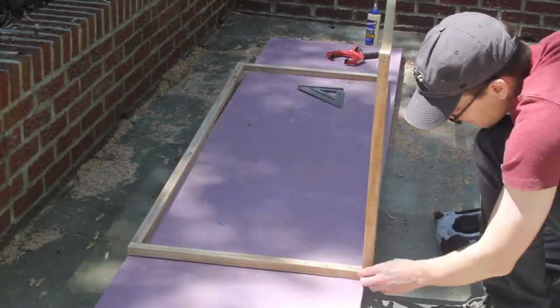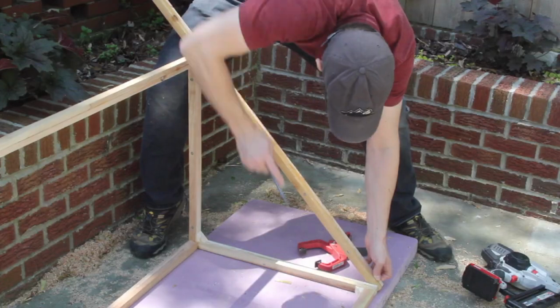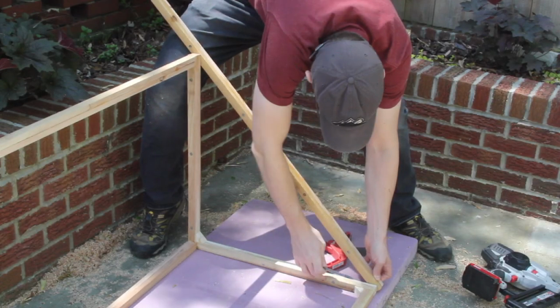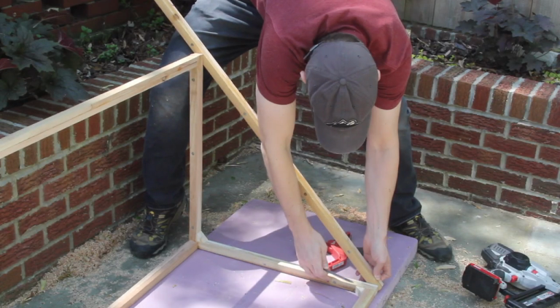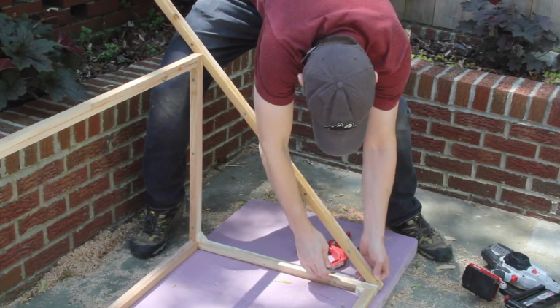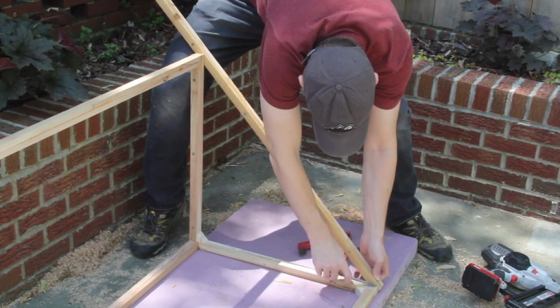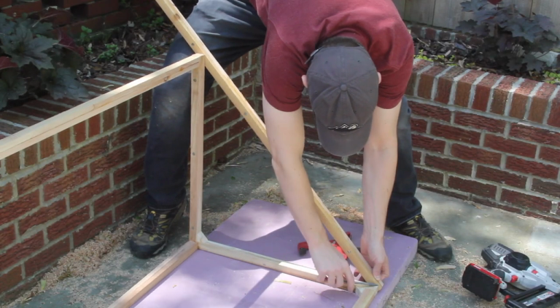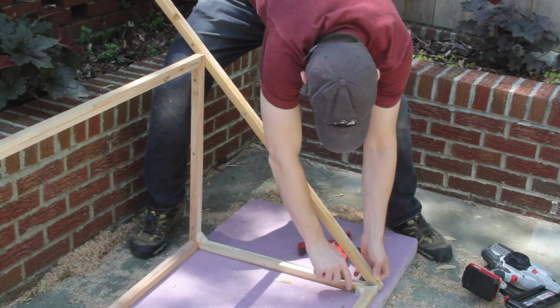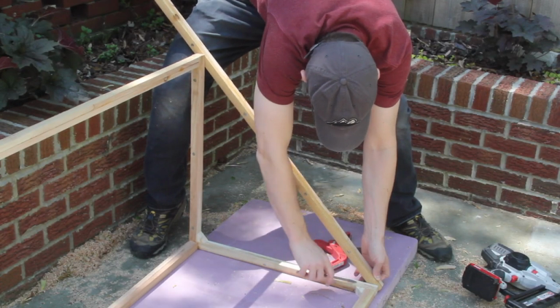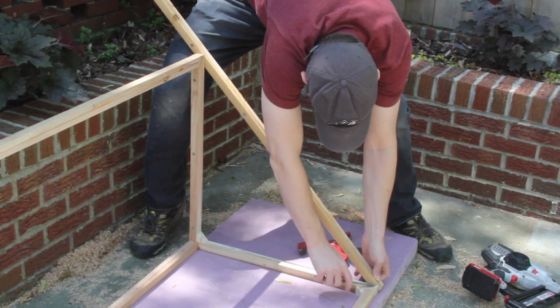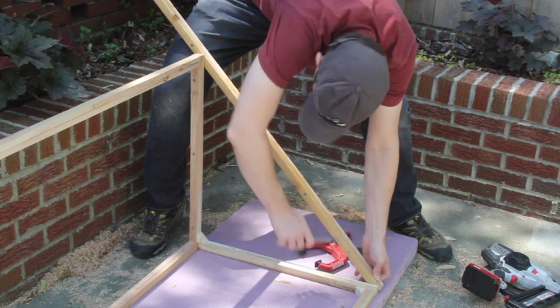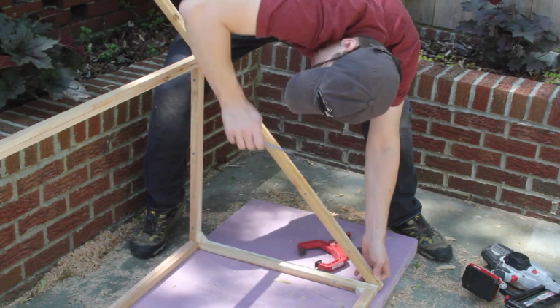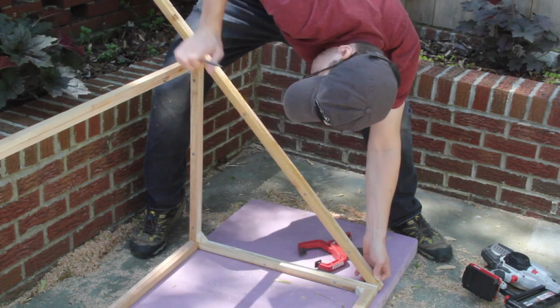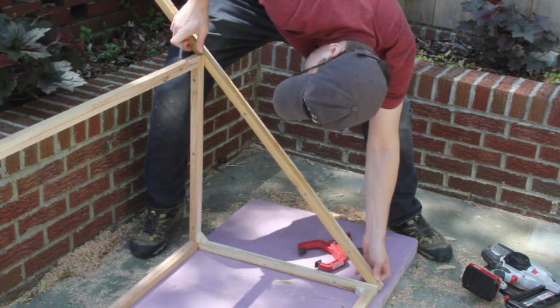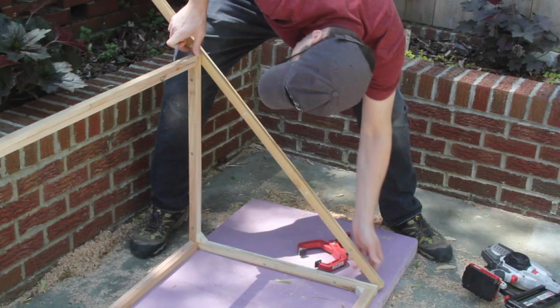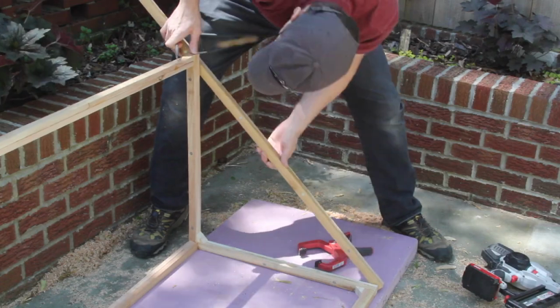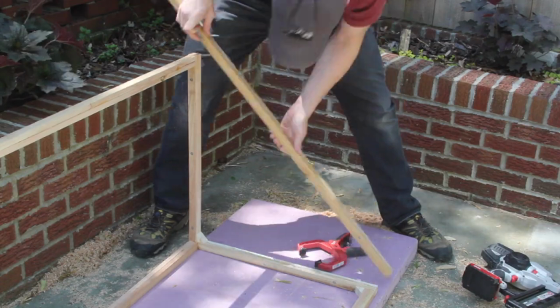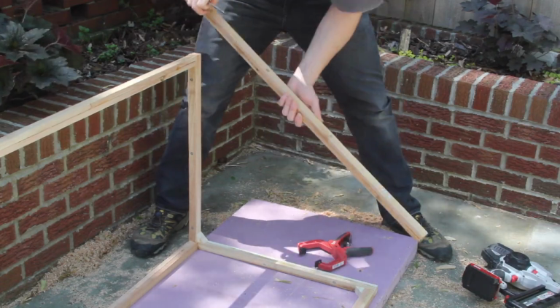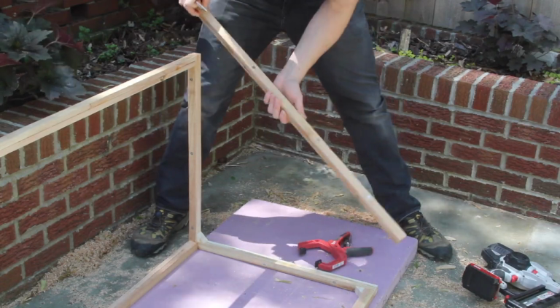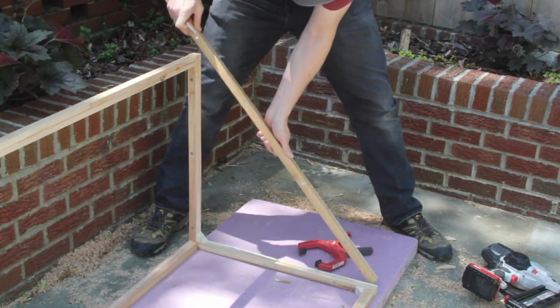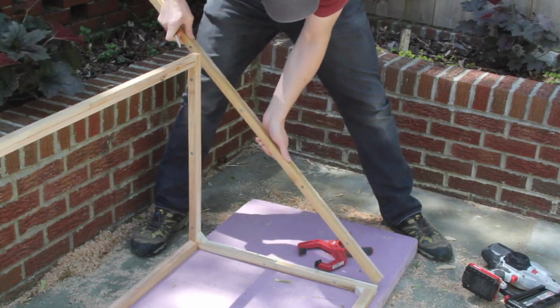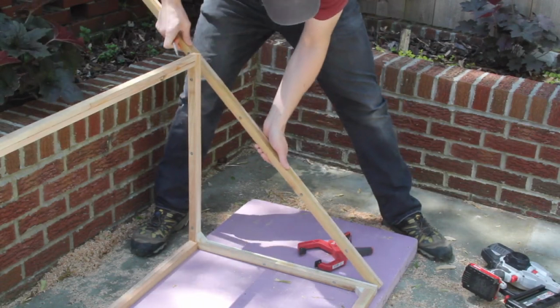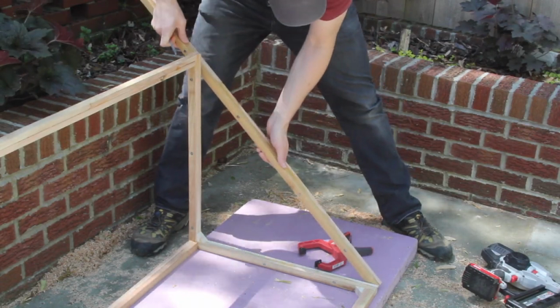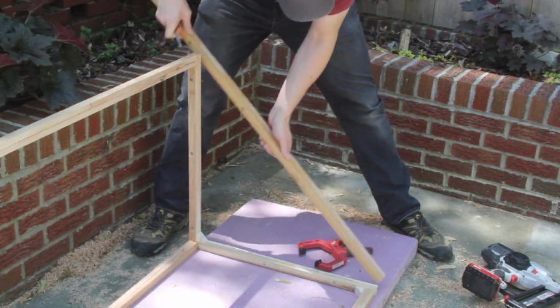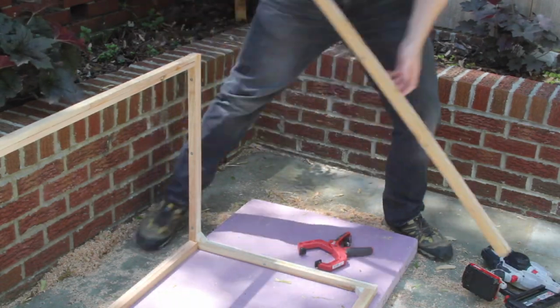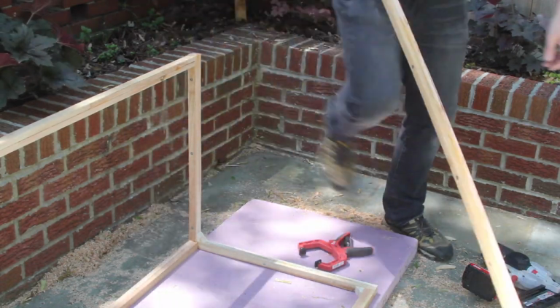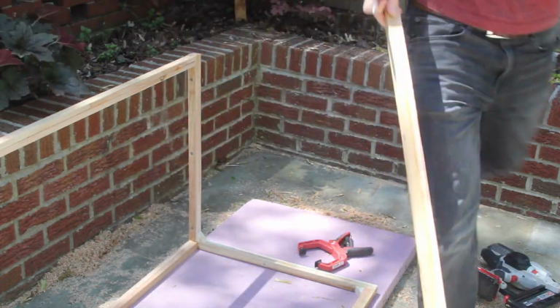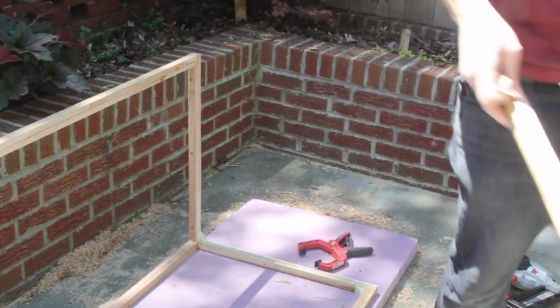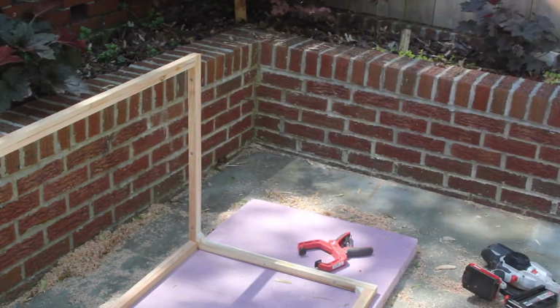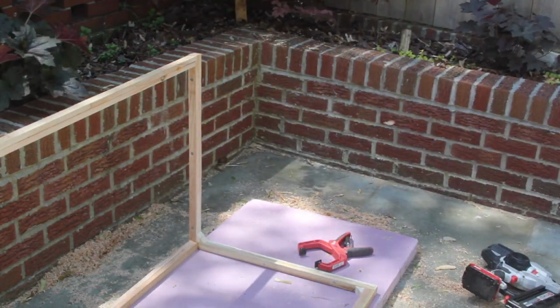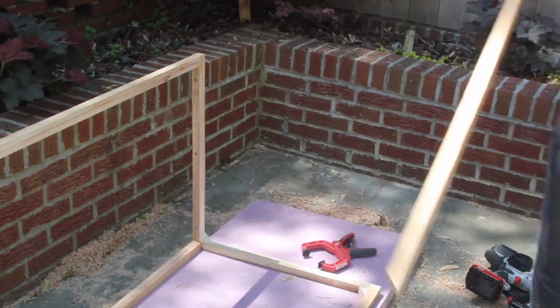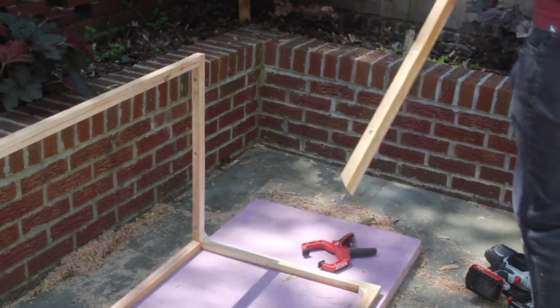For the long side of the triangle sides, I measured the length that I needed to ensure a tight fit.